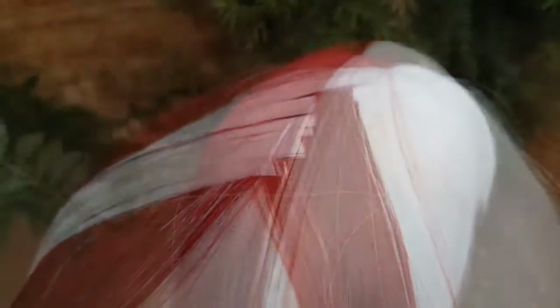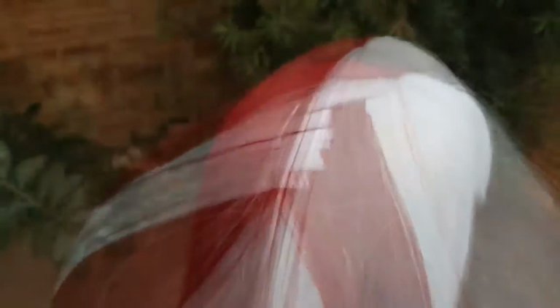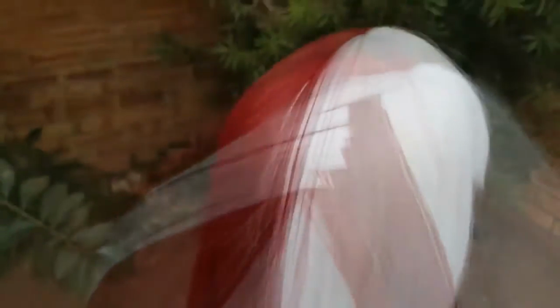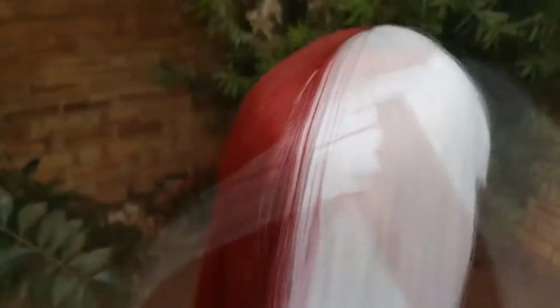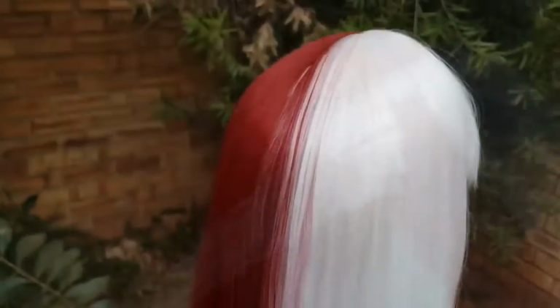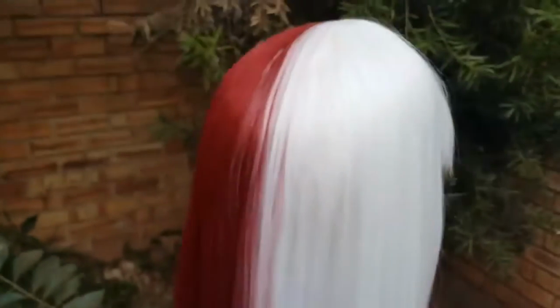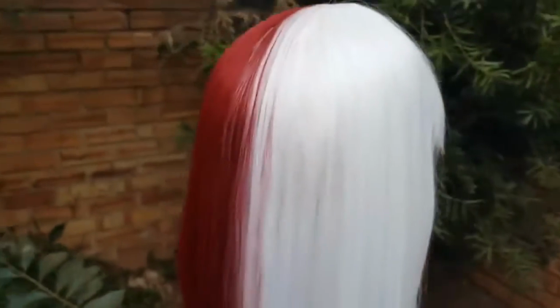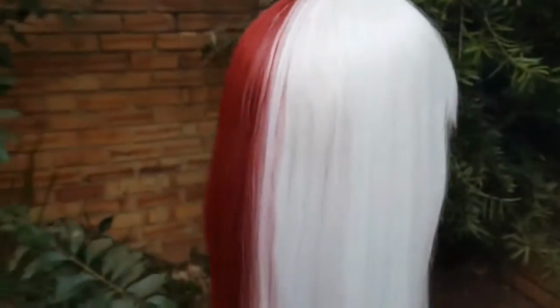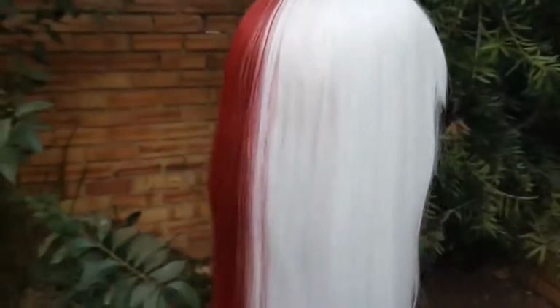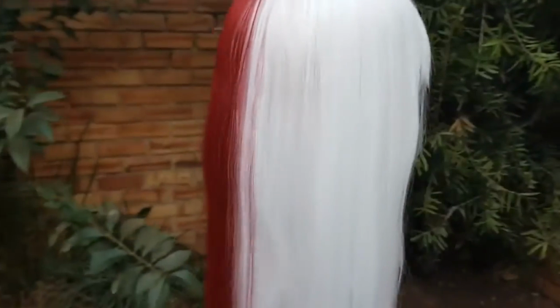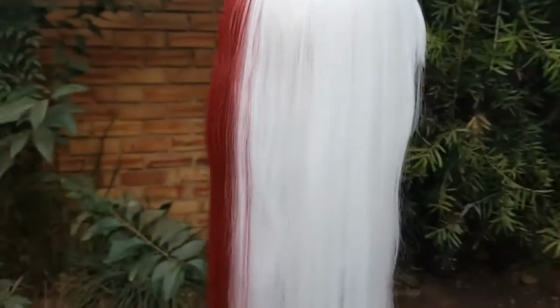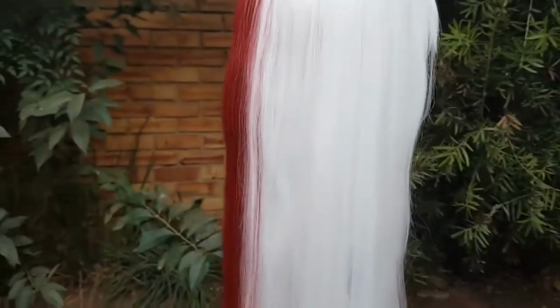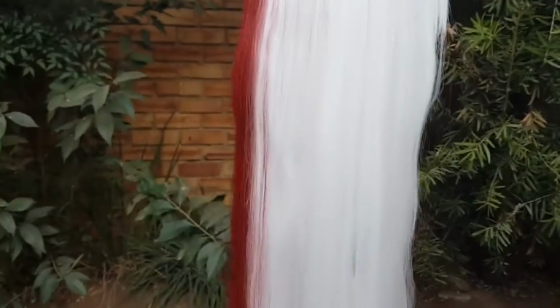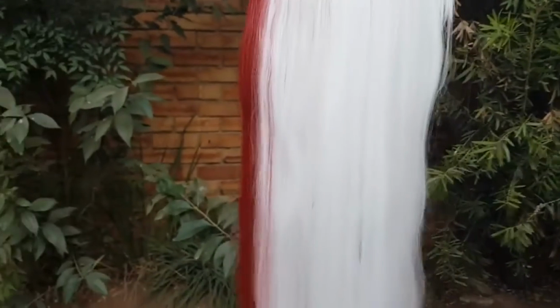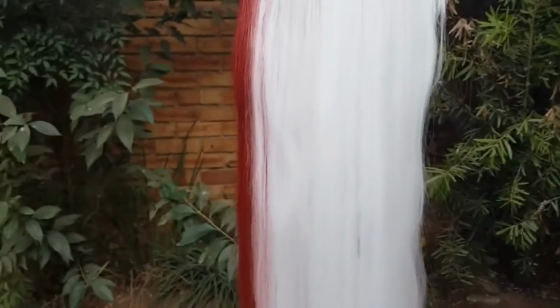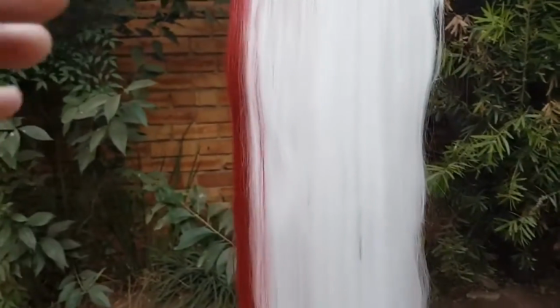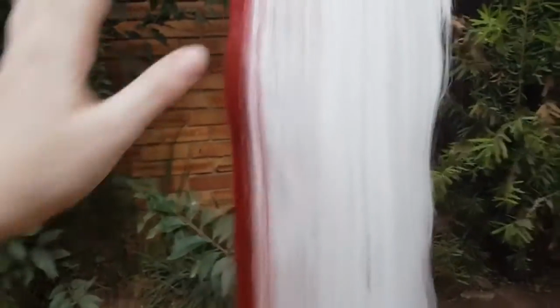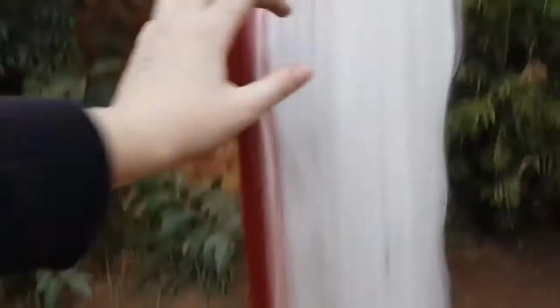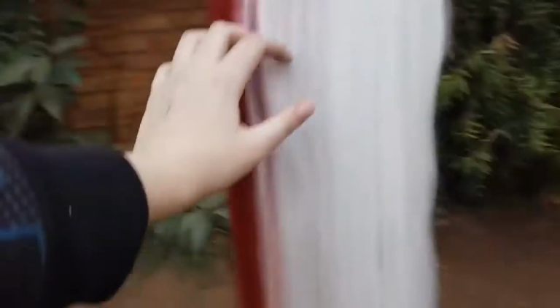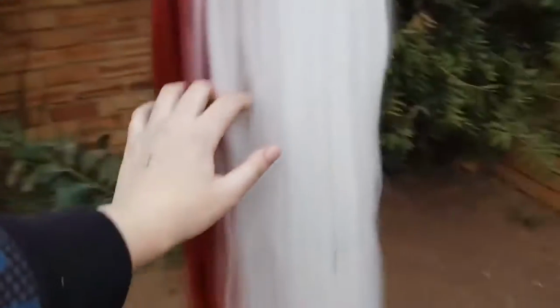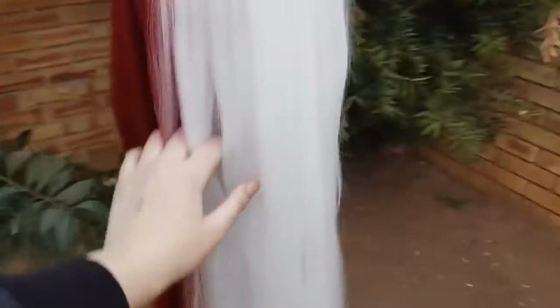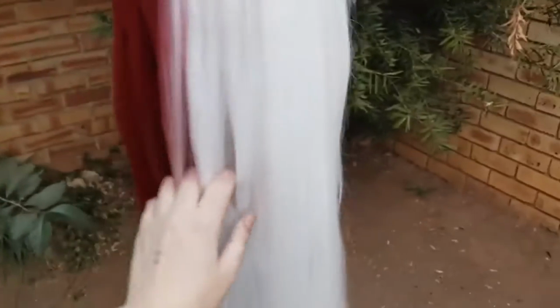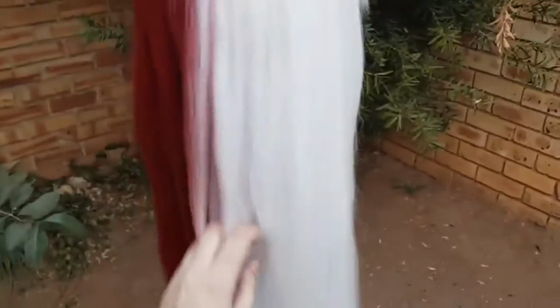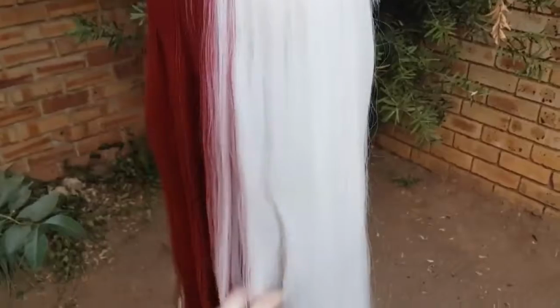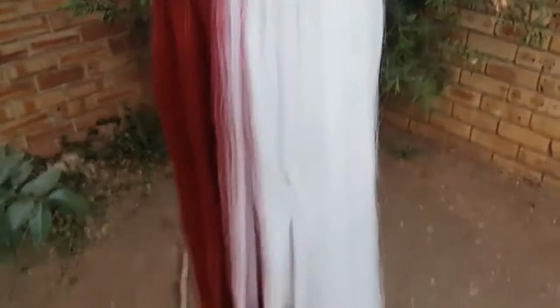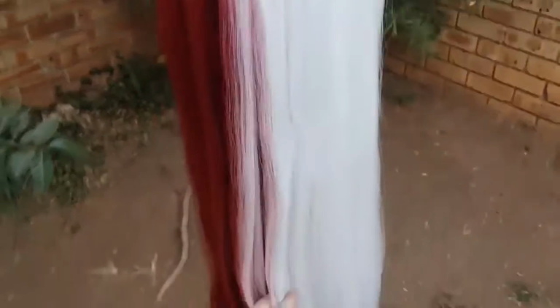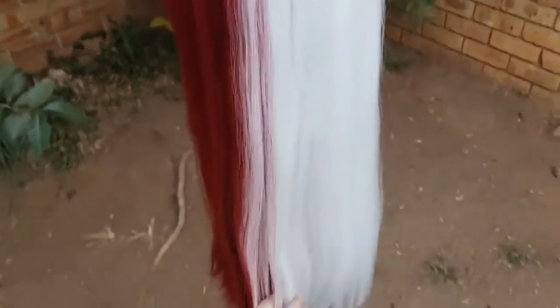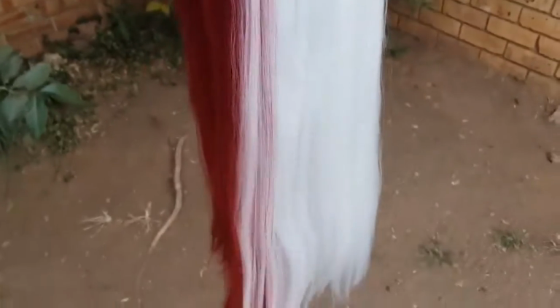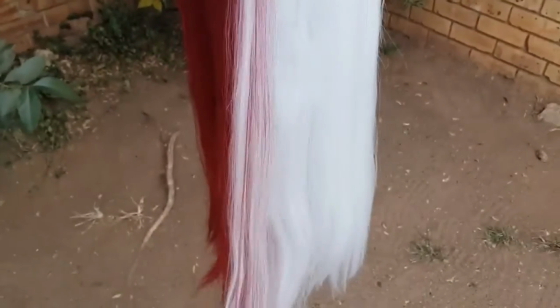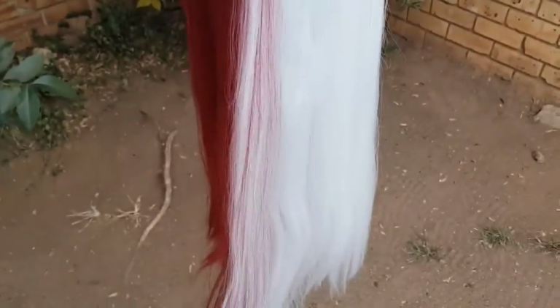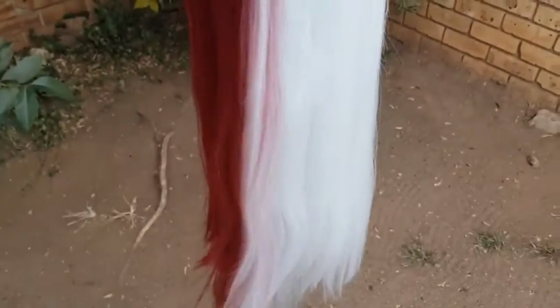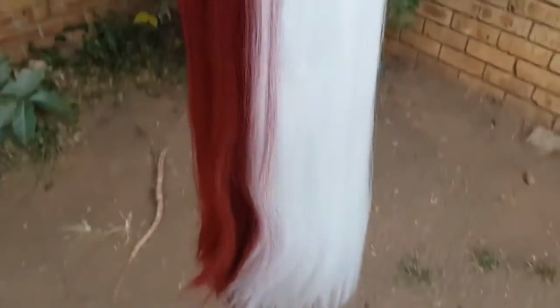Hey guys, this is Malcomy Cosplay and today I'm going to be reviewing the 60cm Todoroki Shoto wig from Elymail.